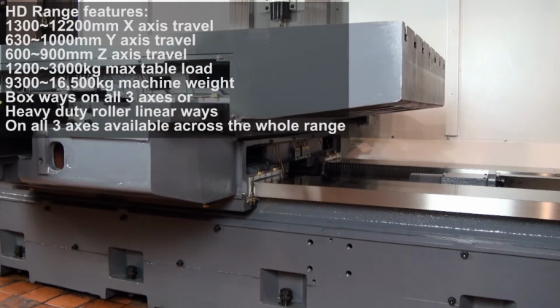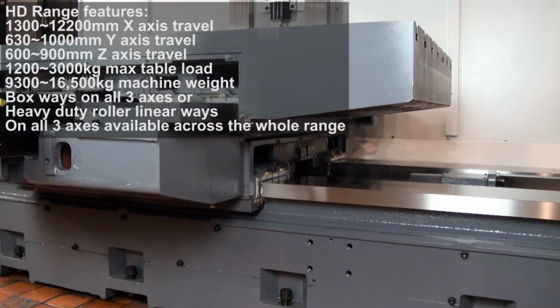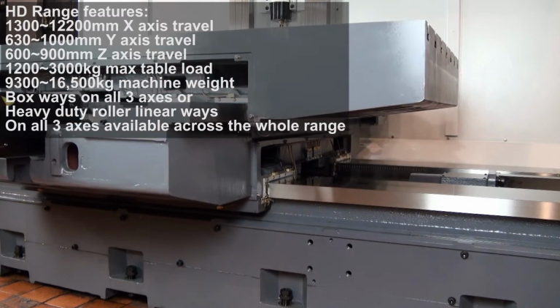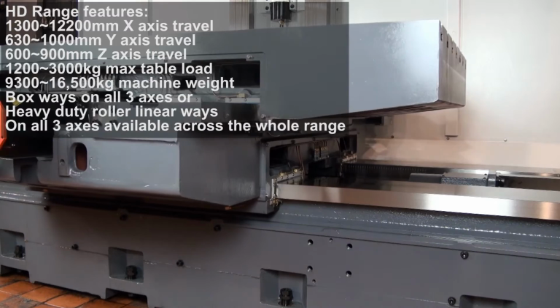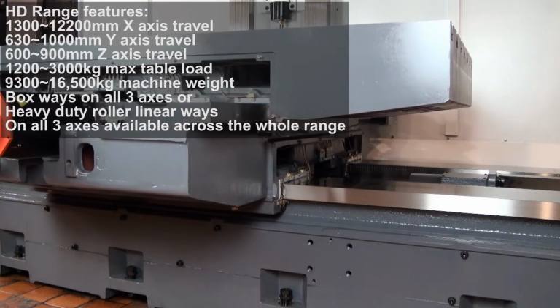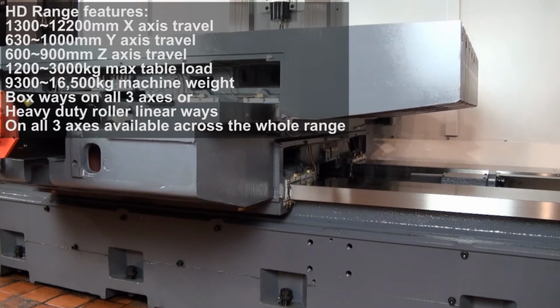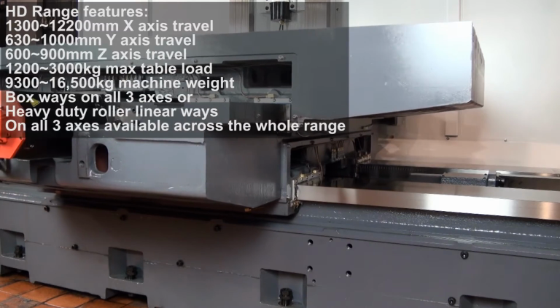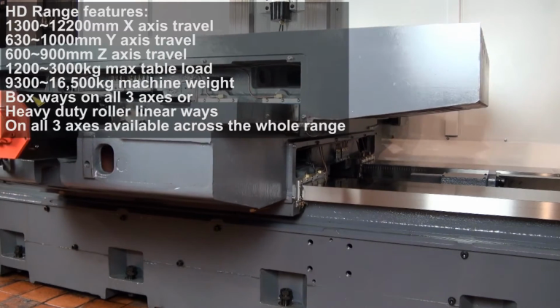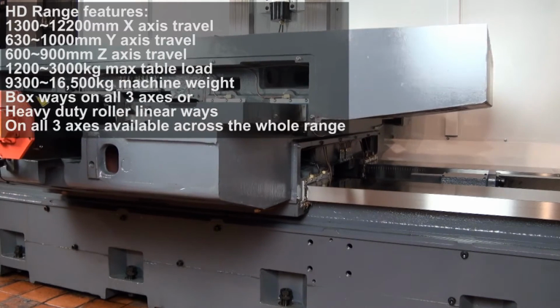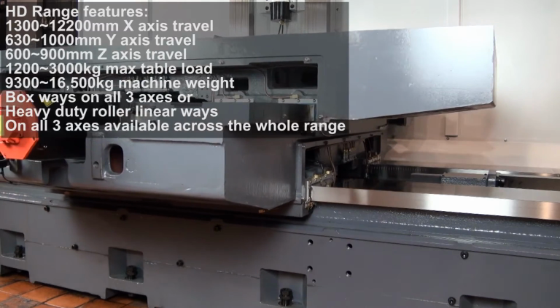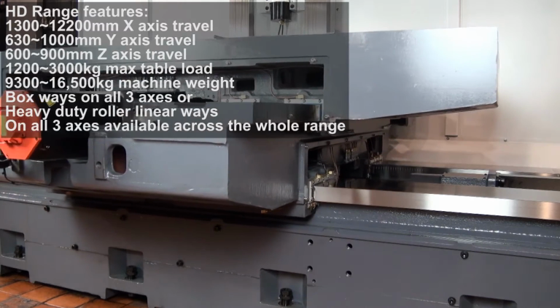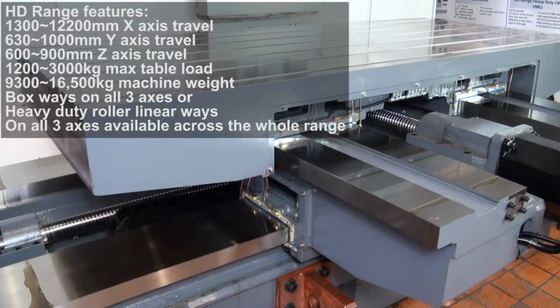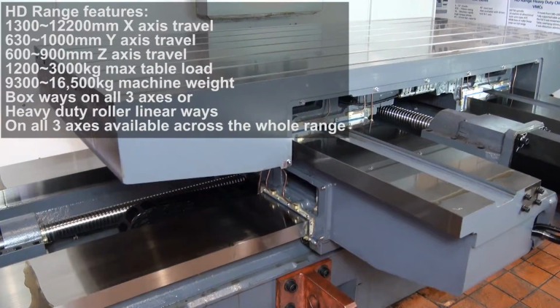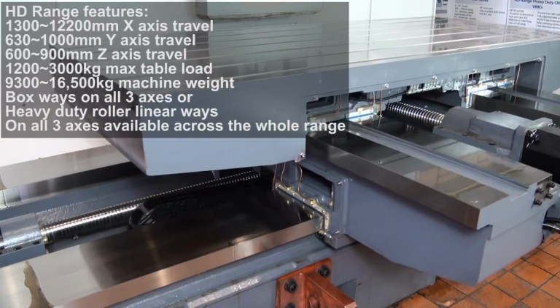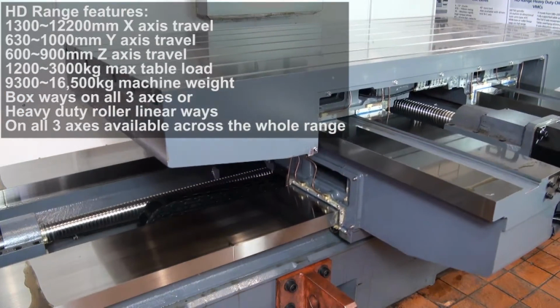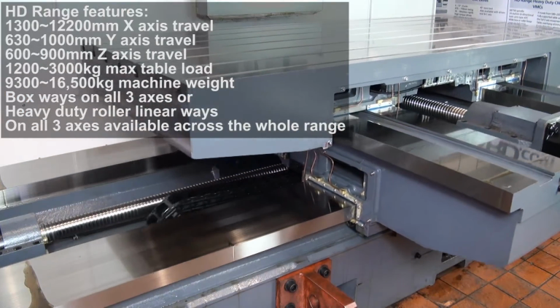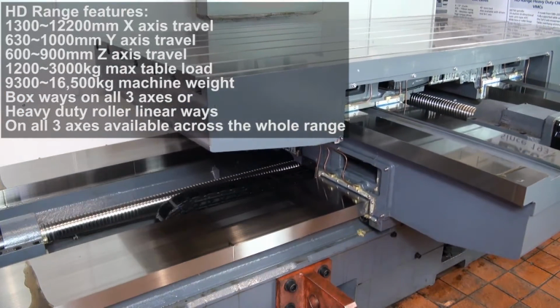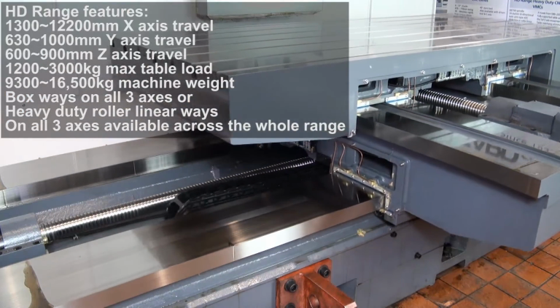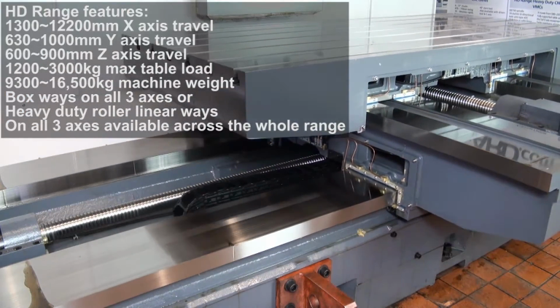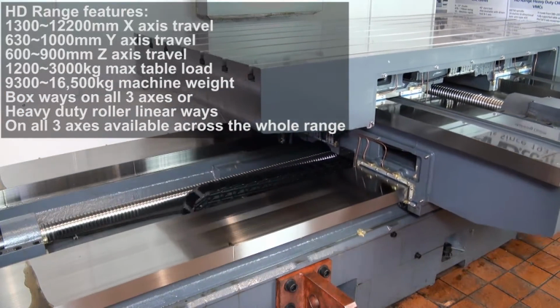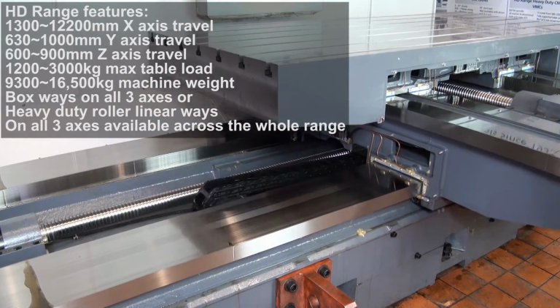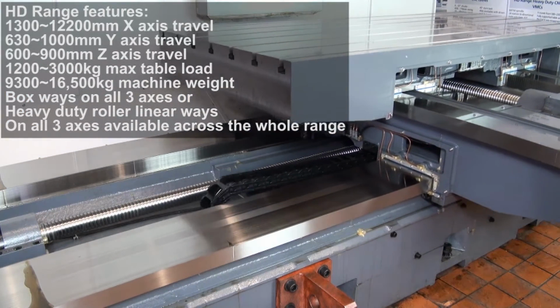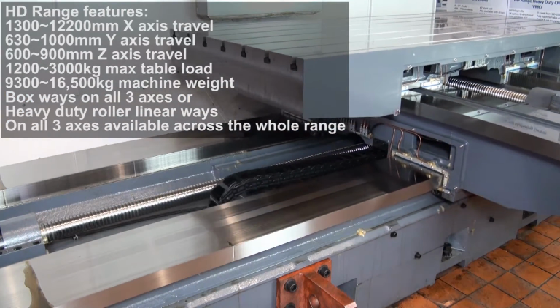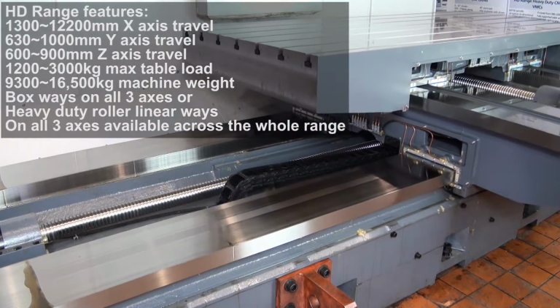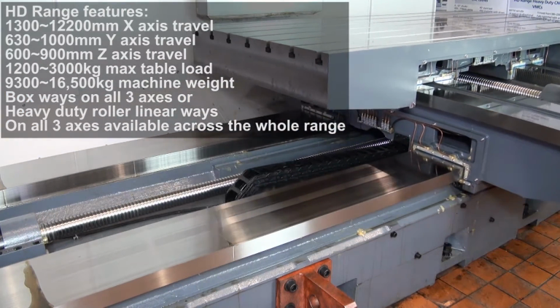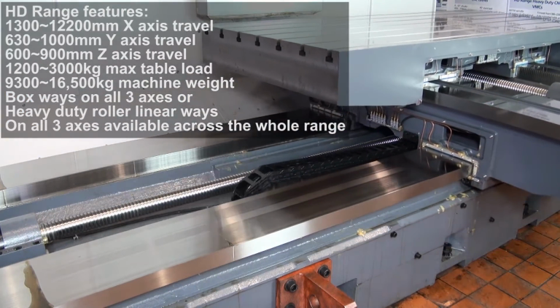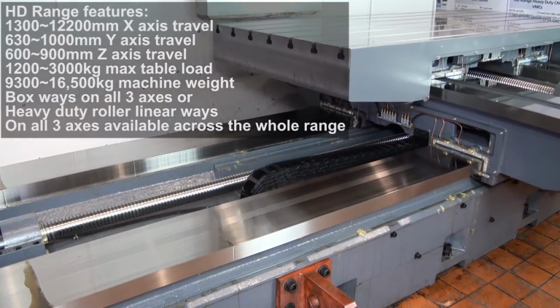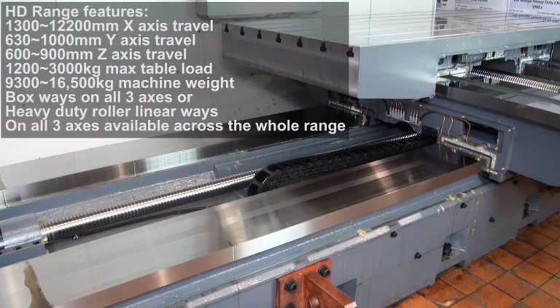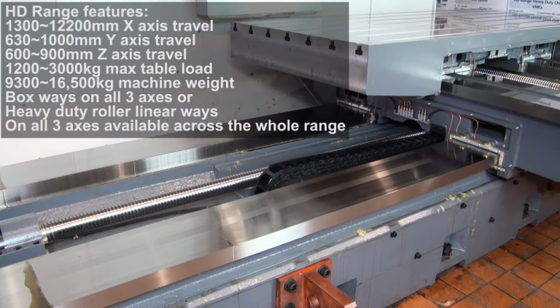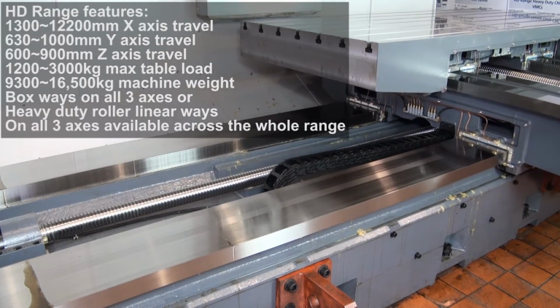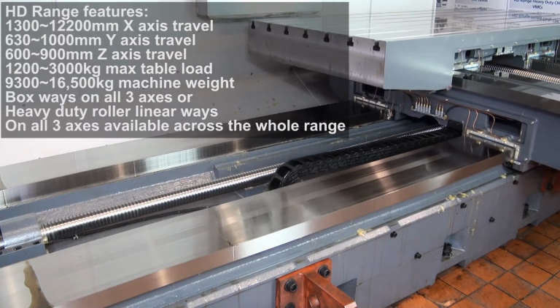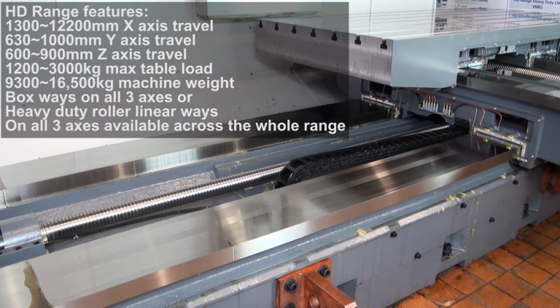The L version has a BT-50 spindle, 25kW spindle power and 10,000rpm direct-drive spindle.